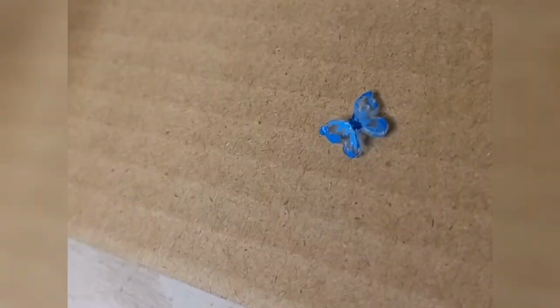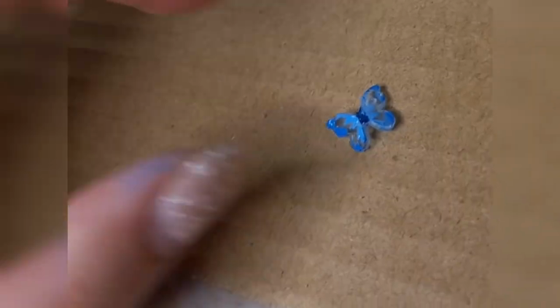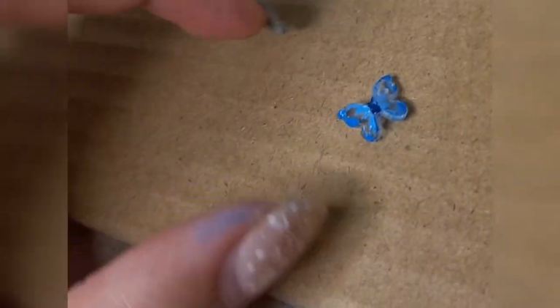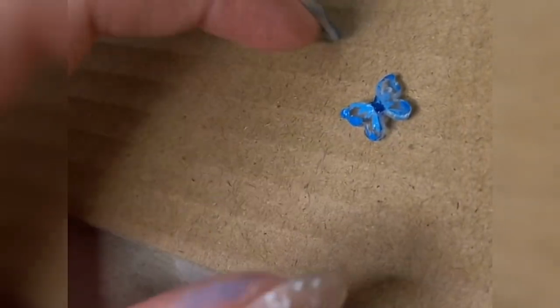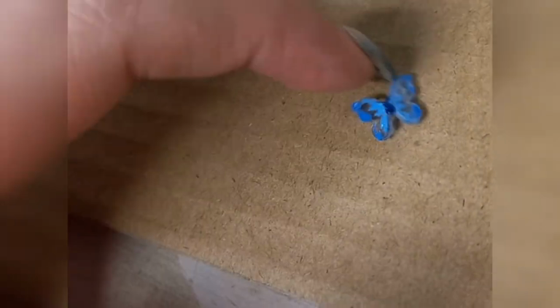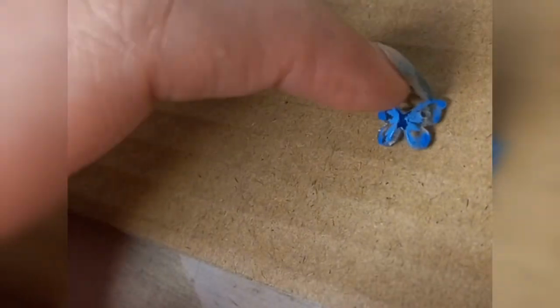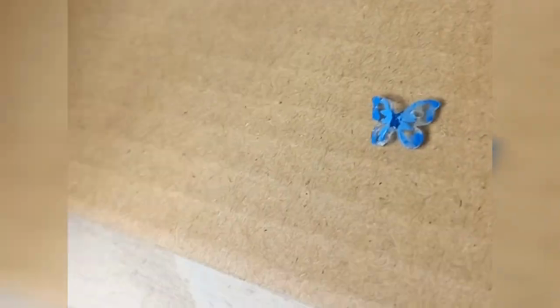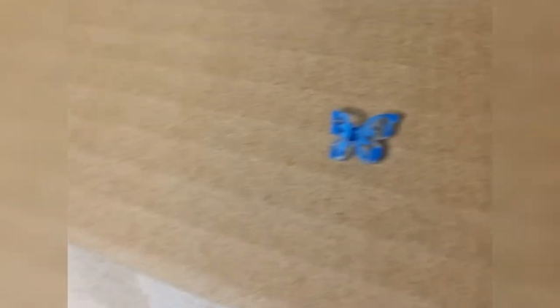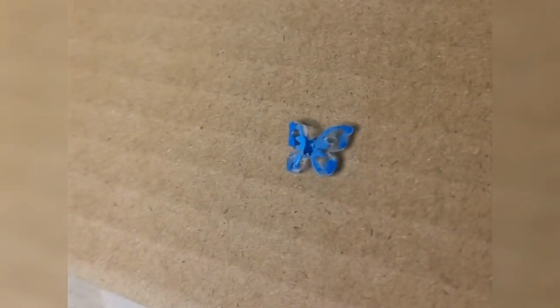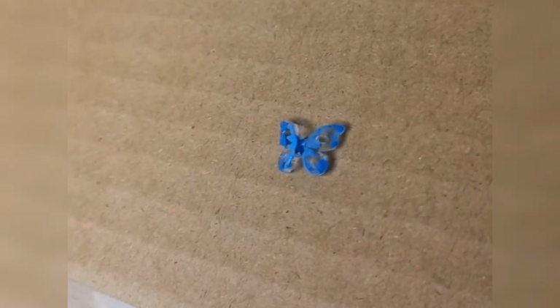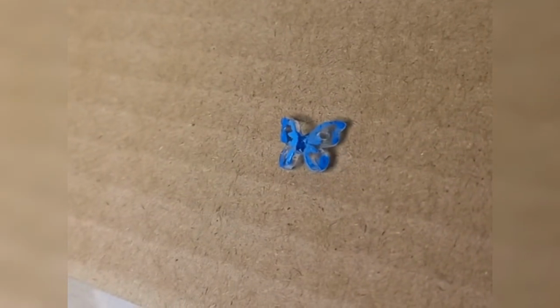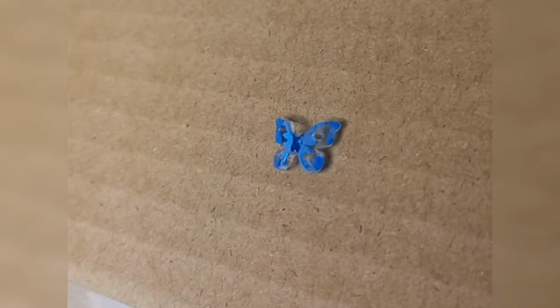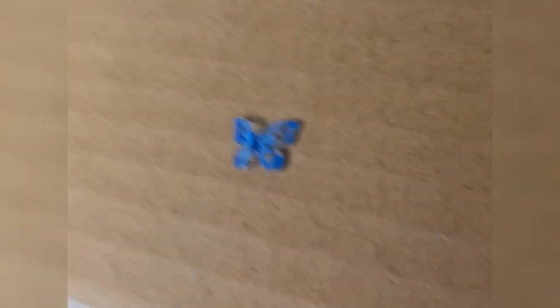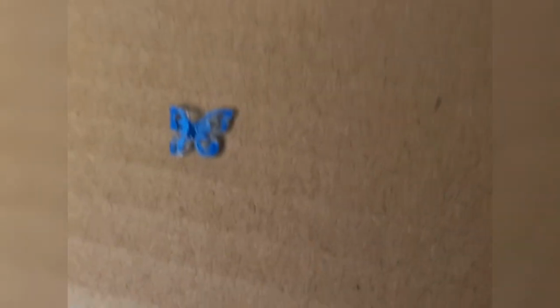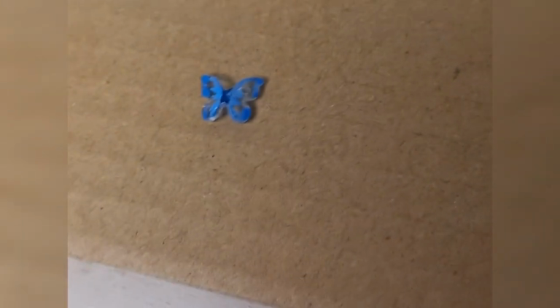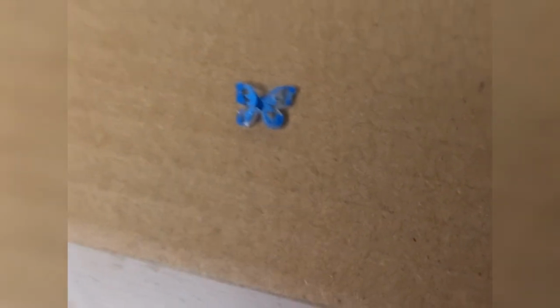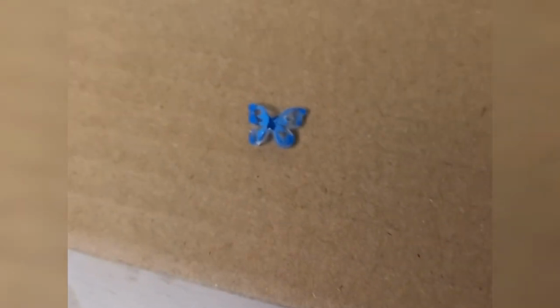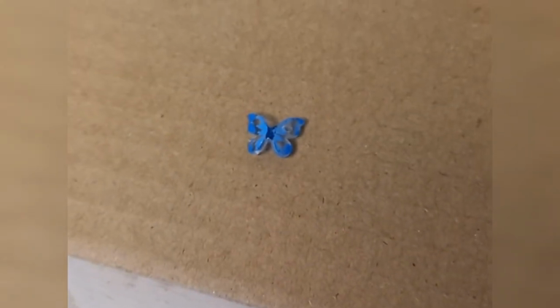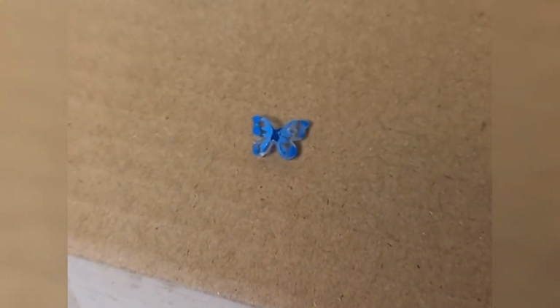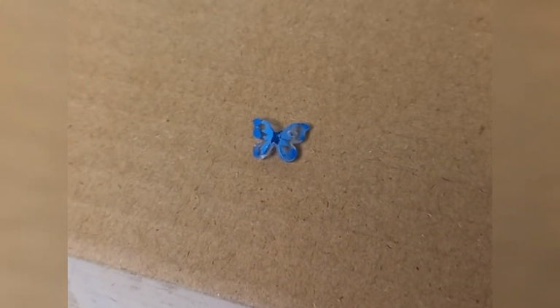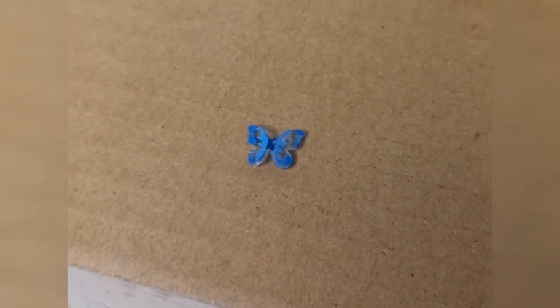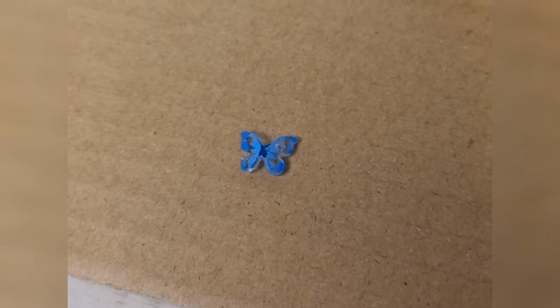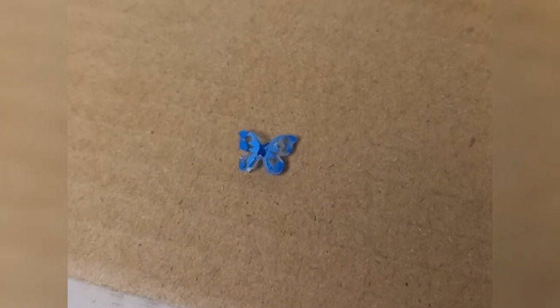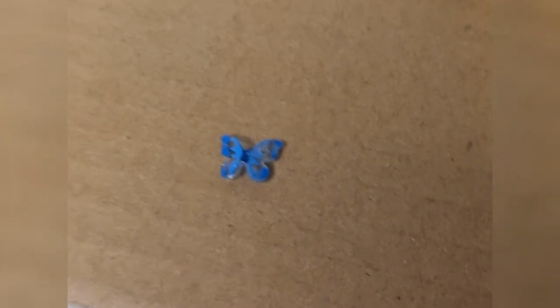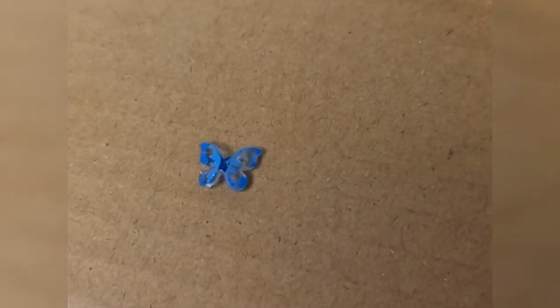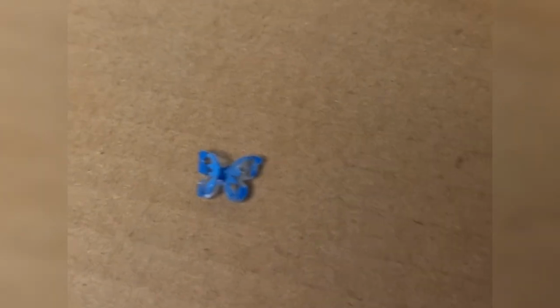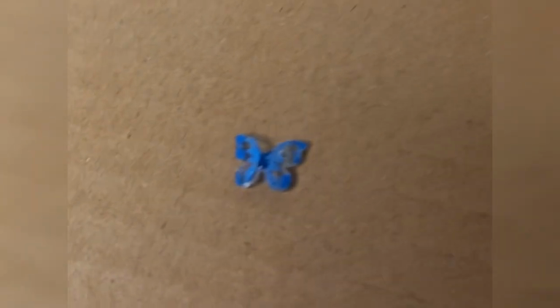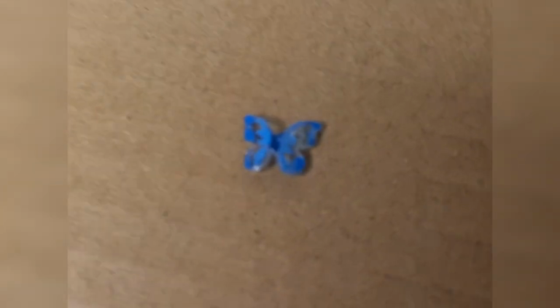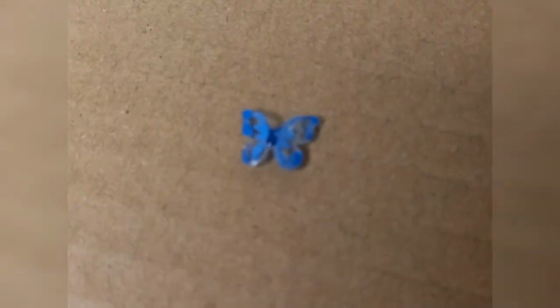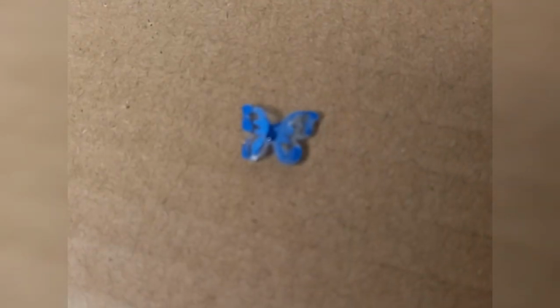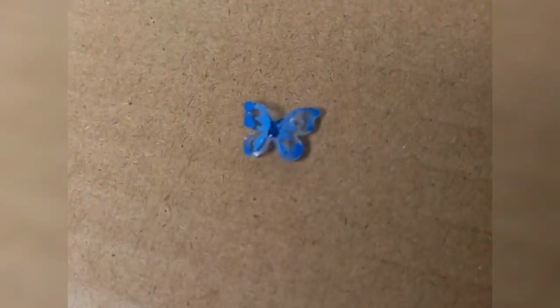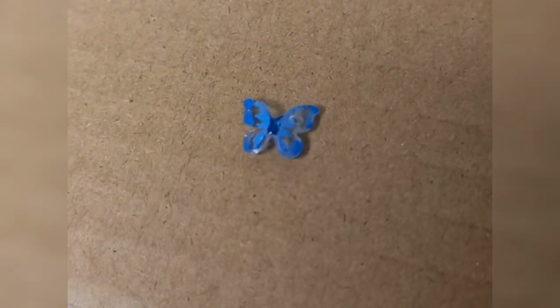Here's what the butterfly looks like so far — as you can see, it's light in the middle and then dark on the outside of the wings.